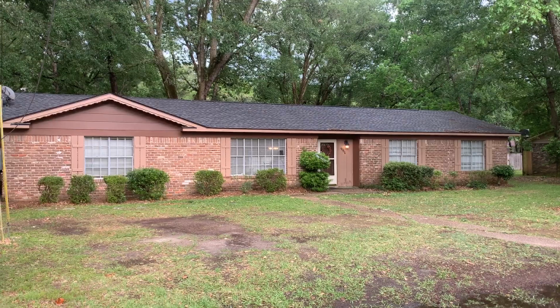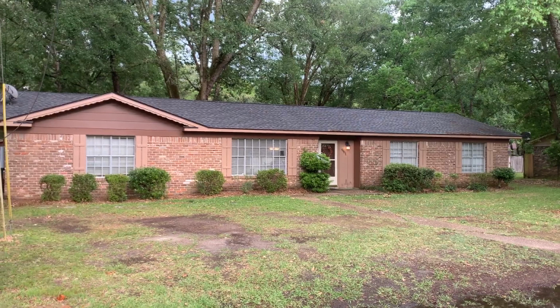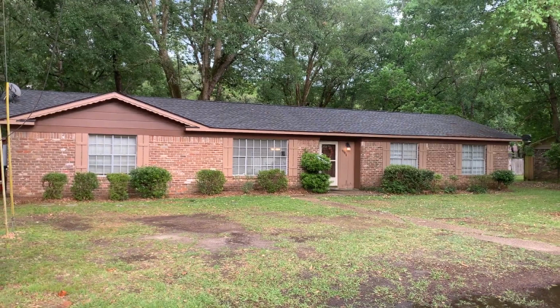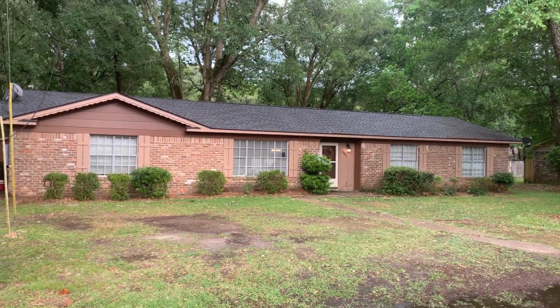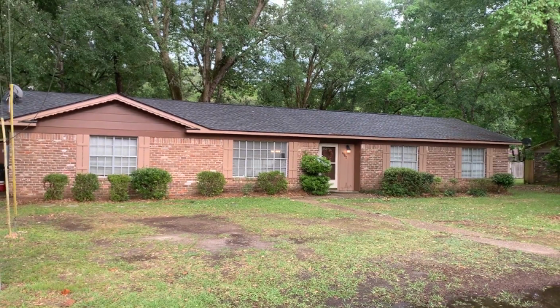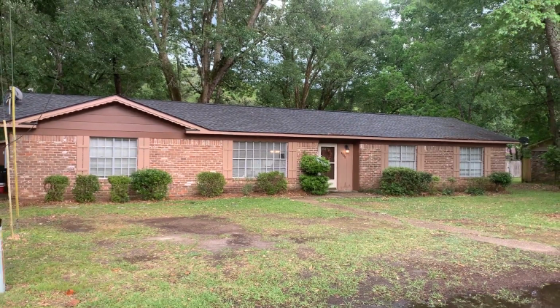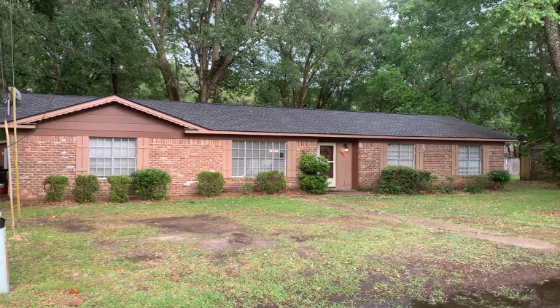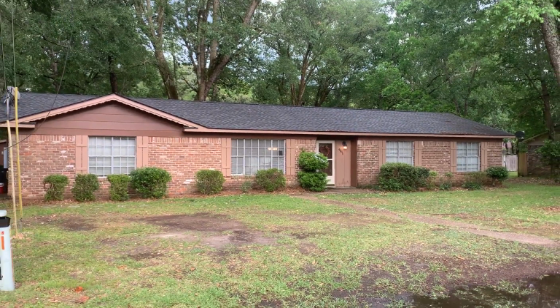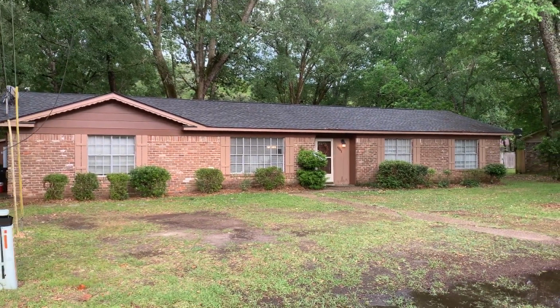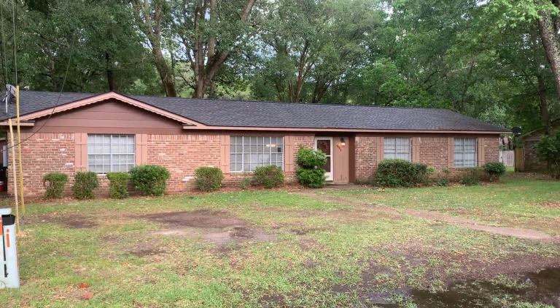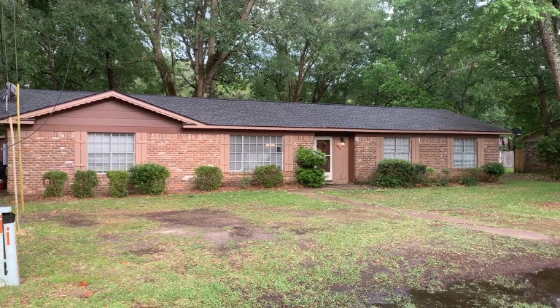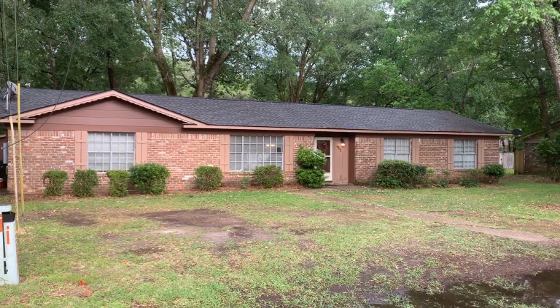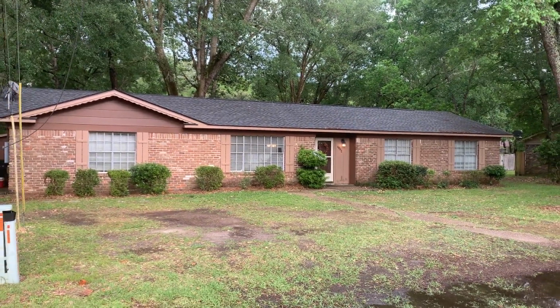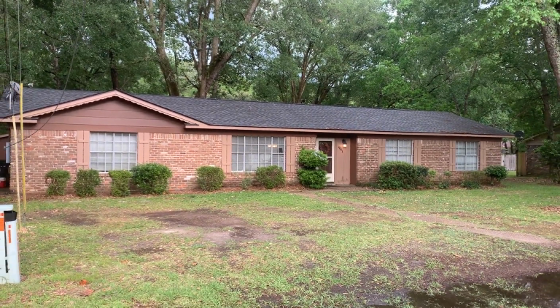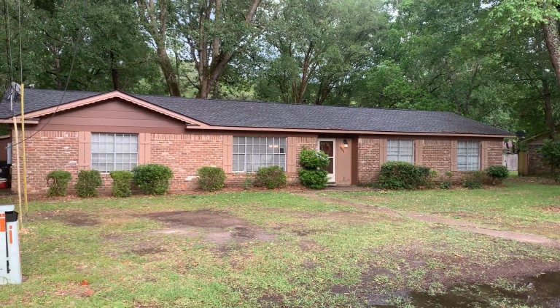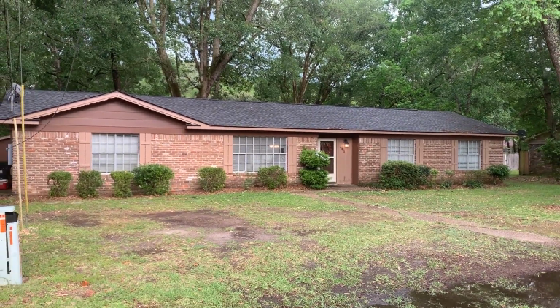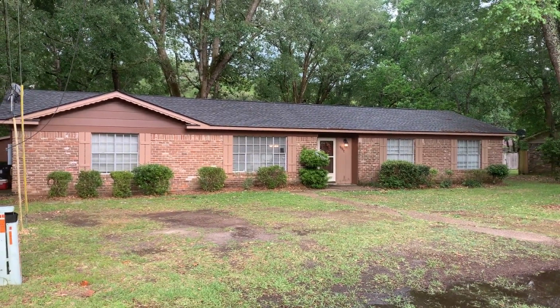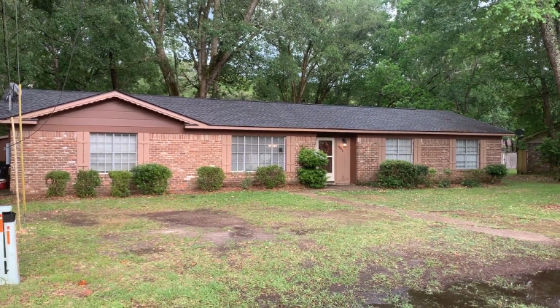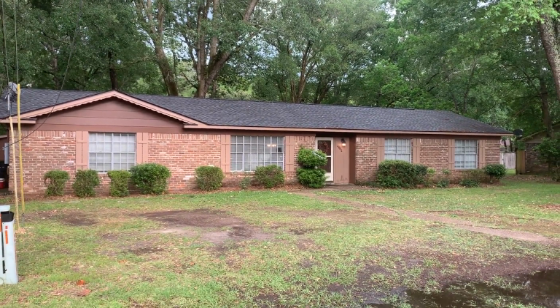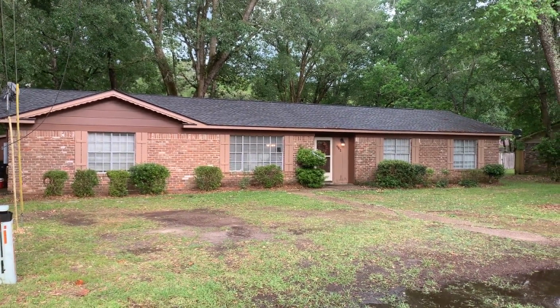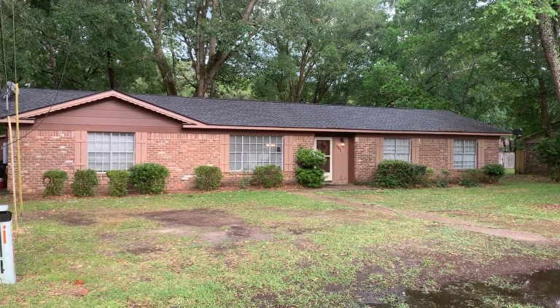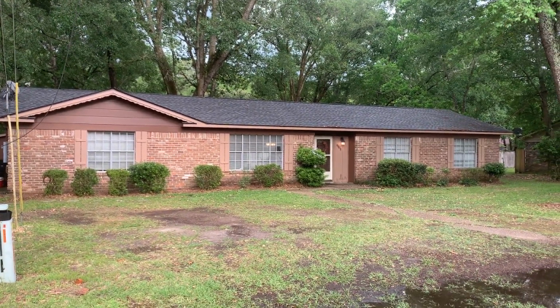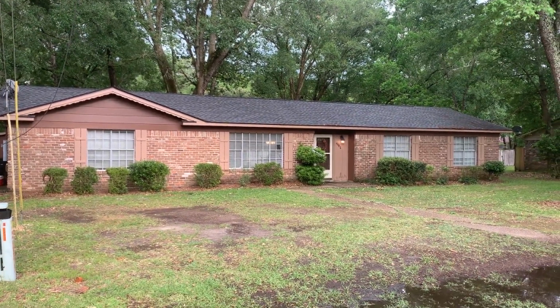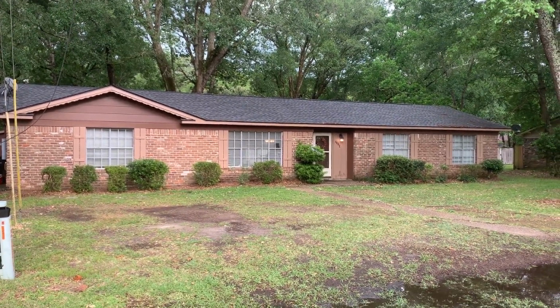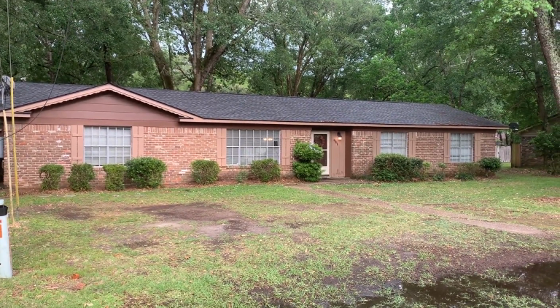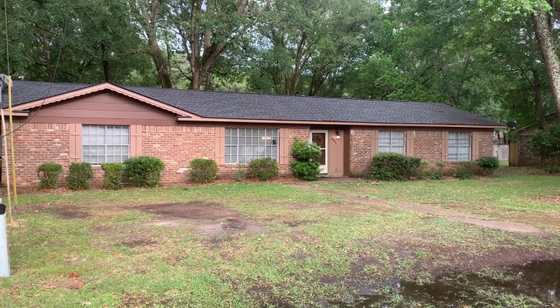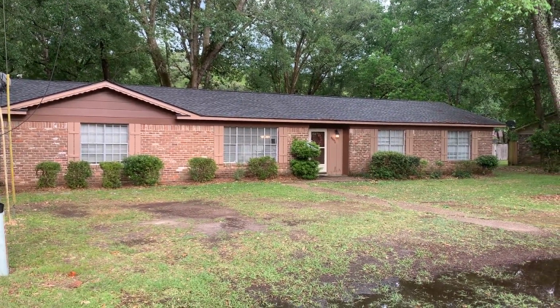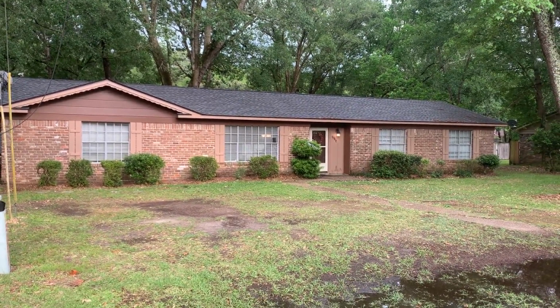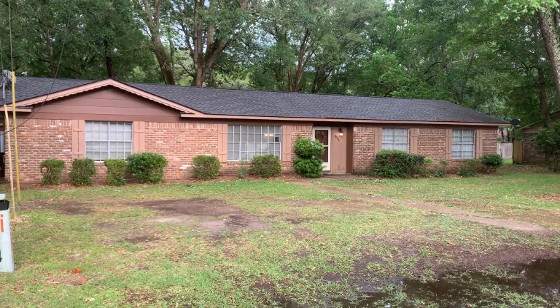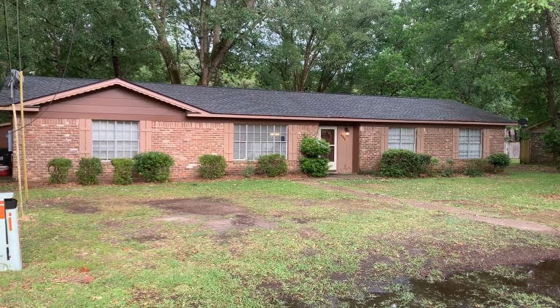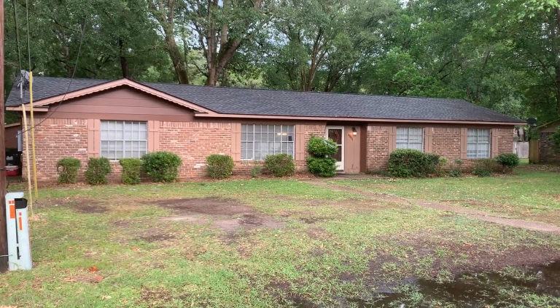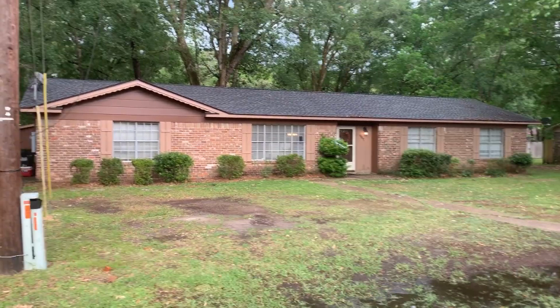Hey guys, this is the video for 408 Ponce de Leon in Sierra Land.